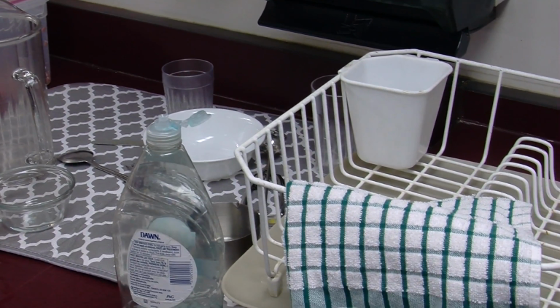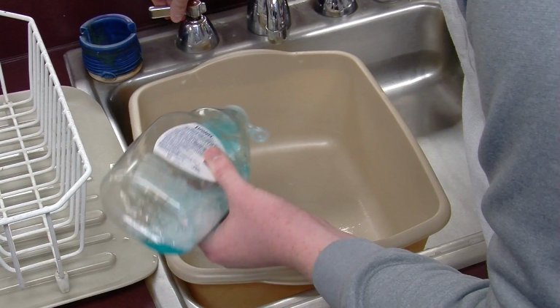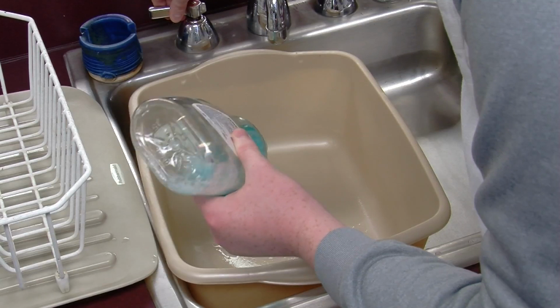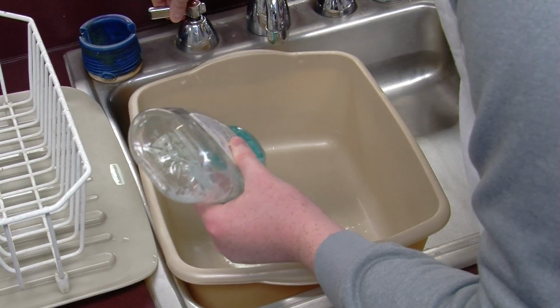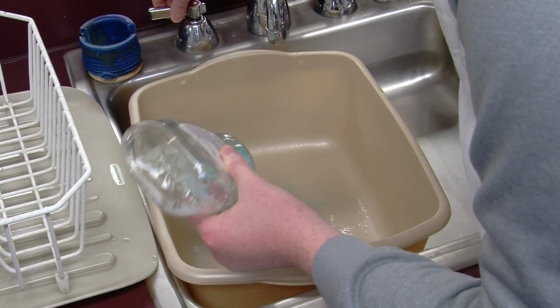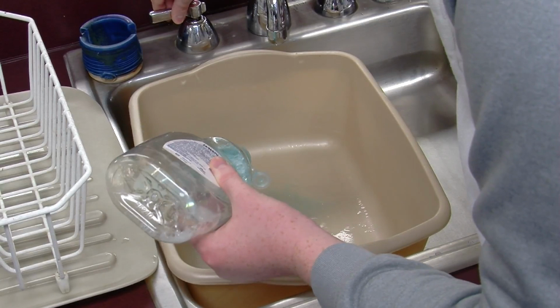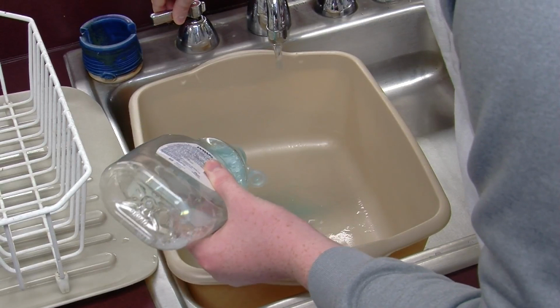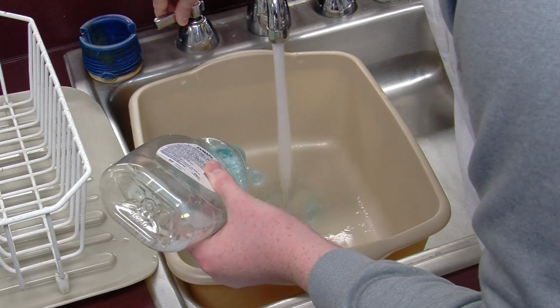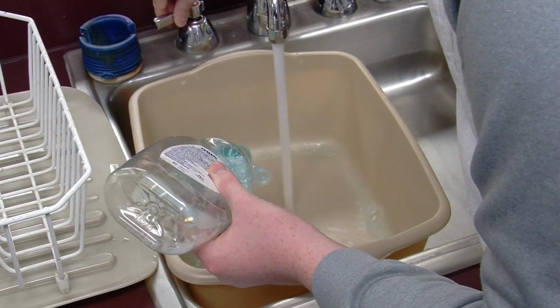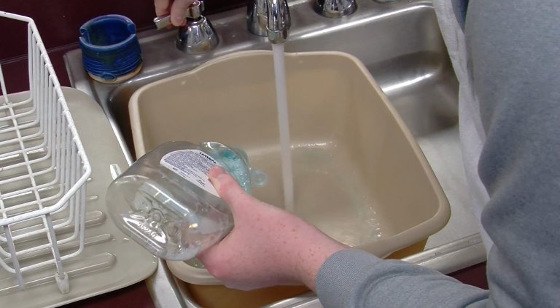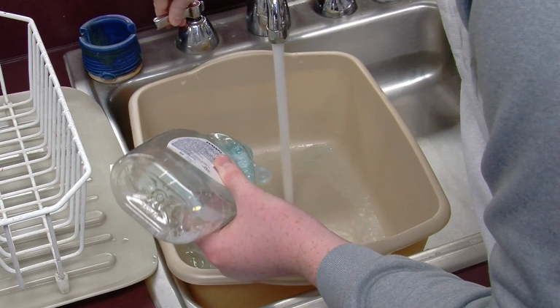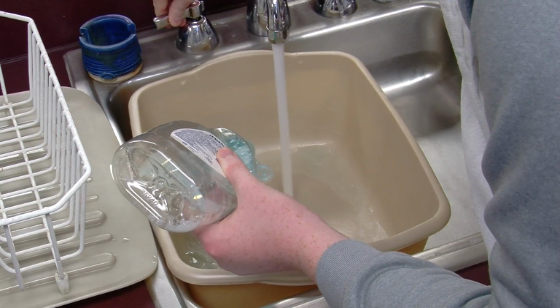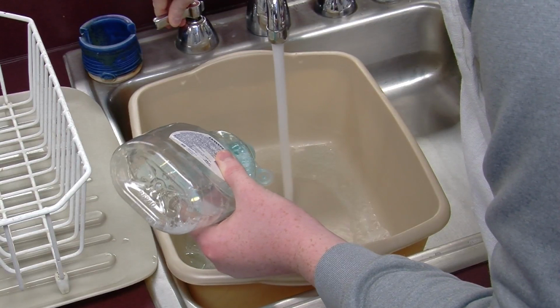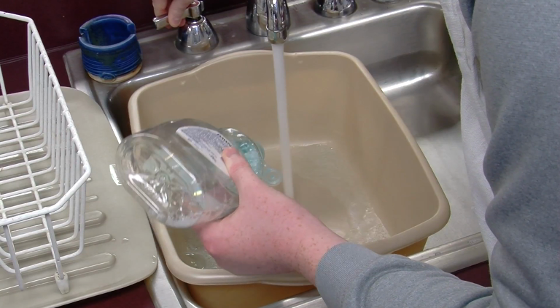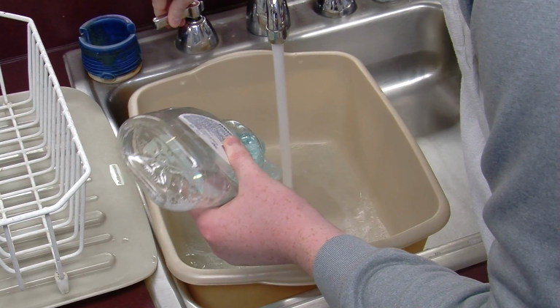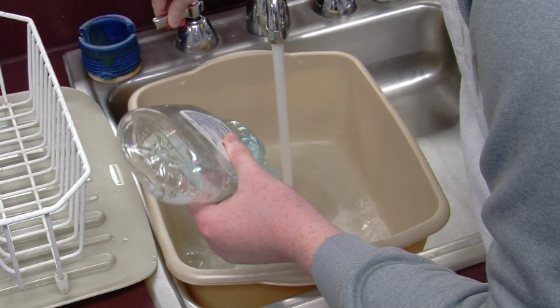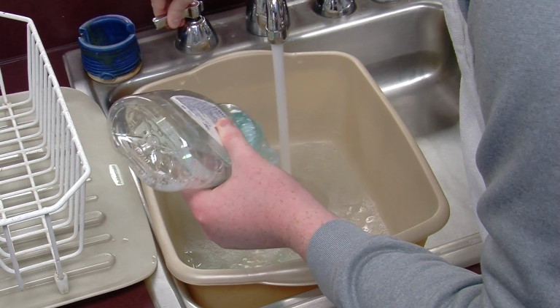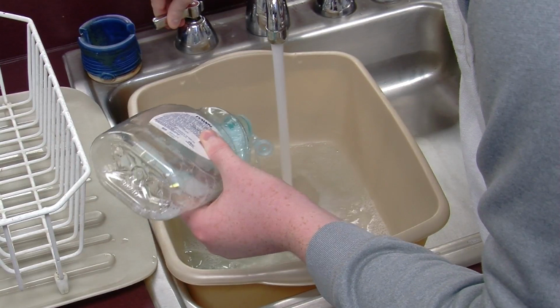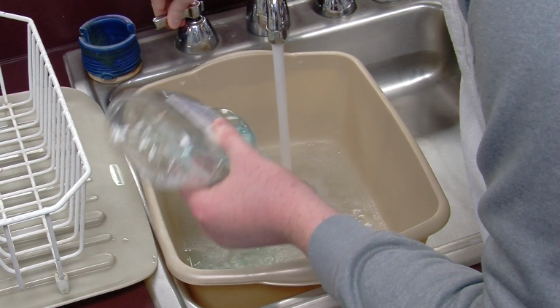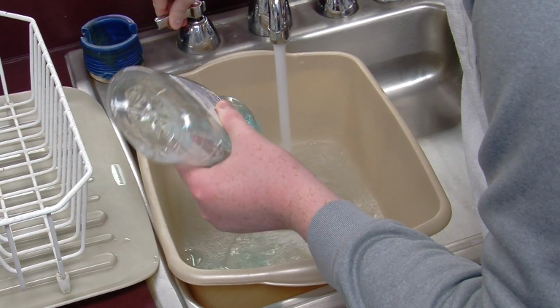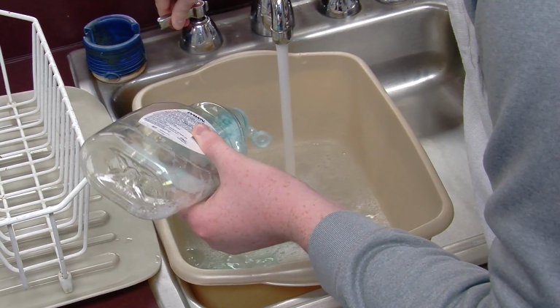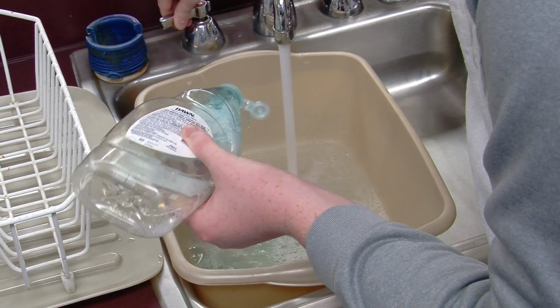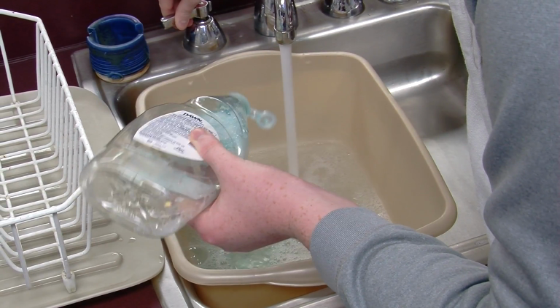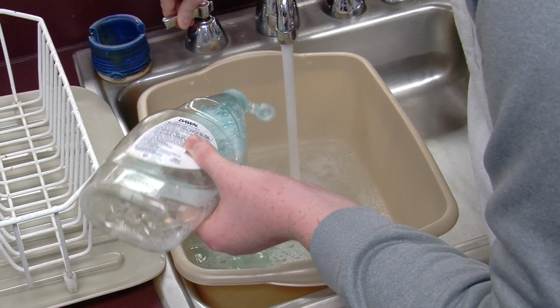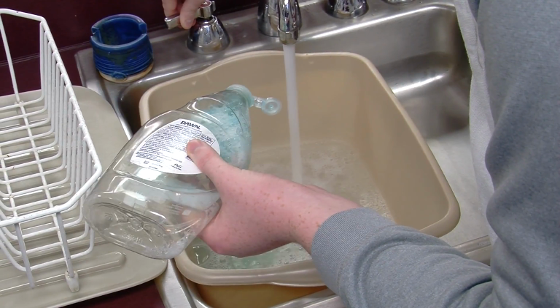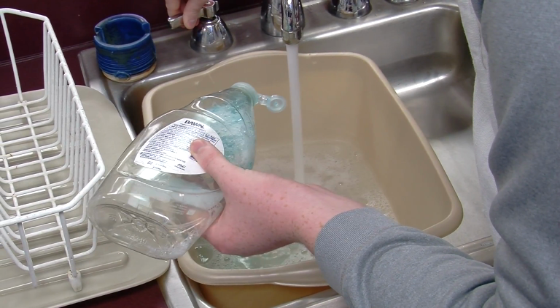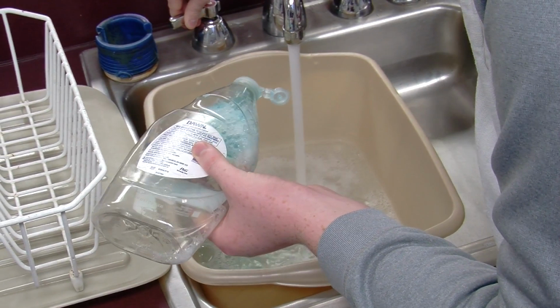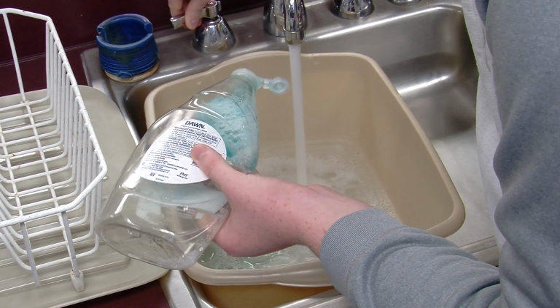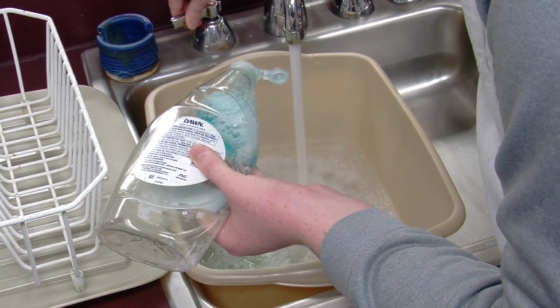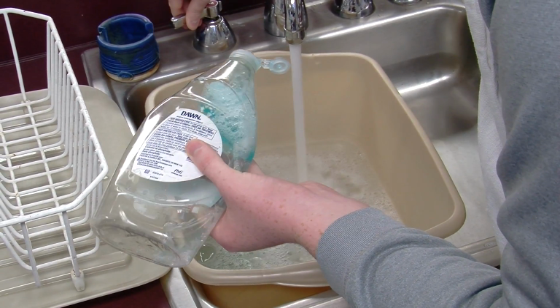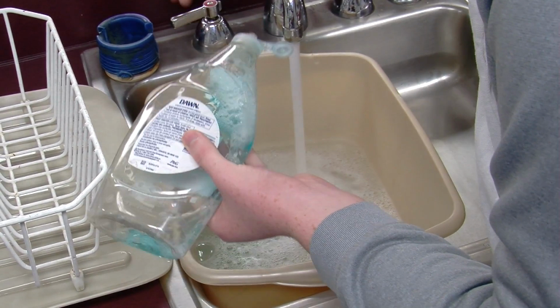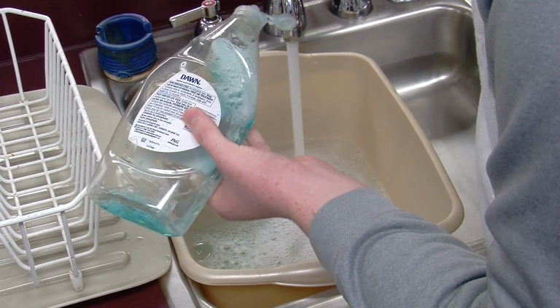Let lukewarm water run into the wash bin. As the water is running, pour a penny-size amount of dish soap into the bin.